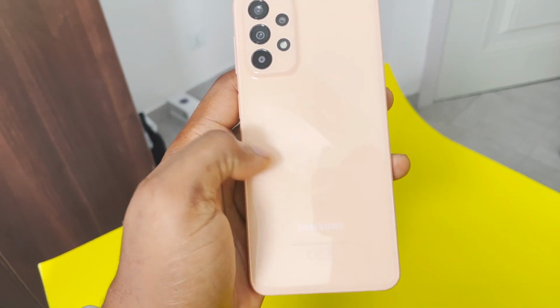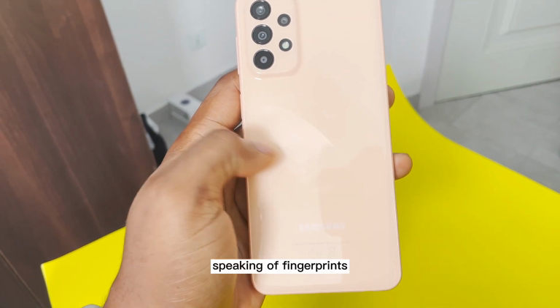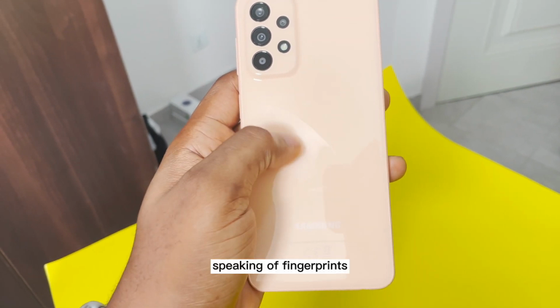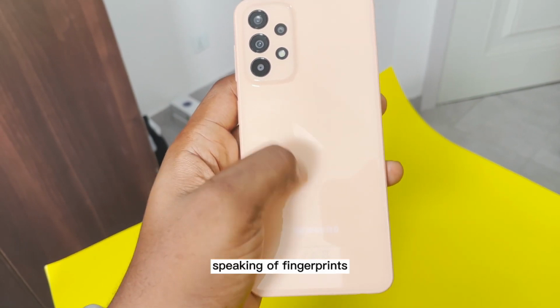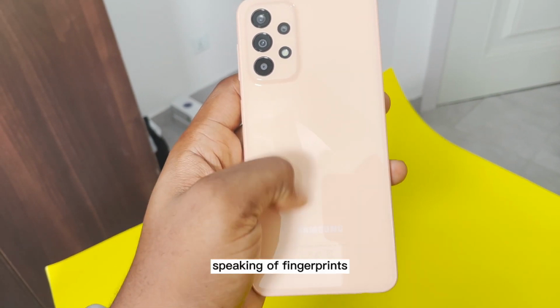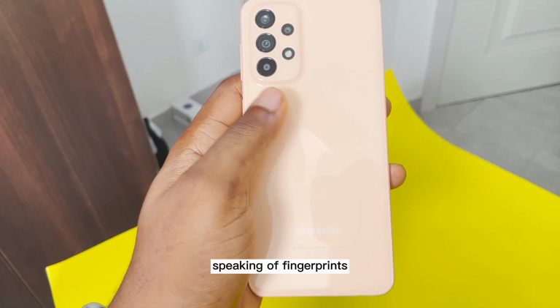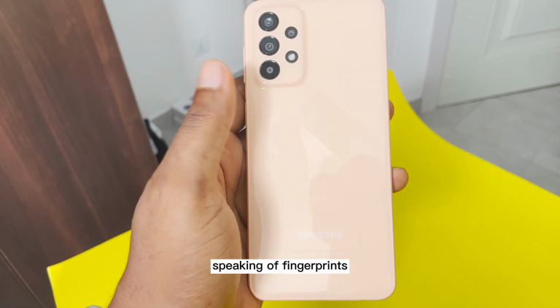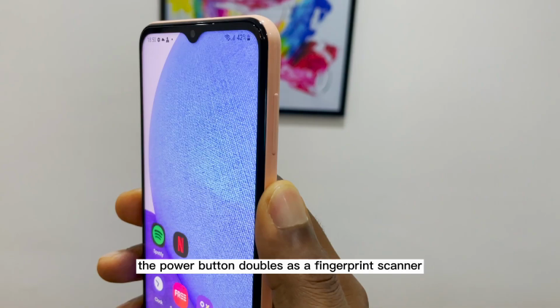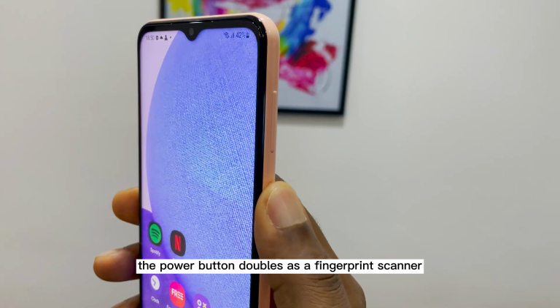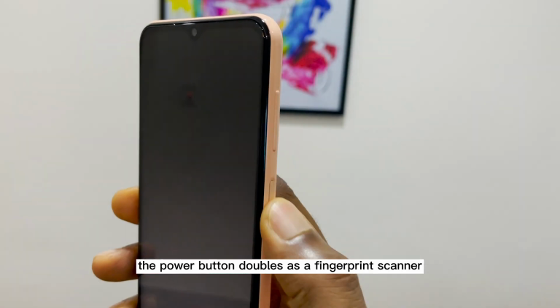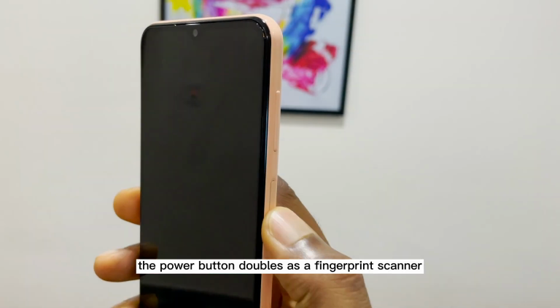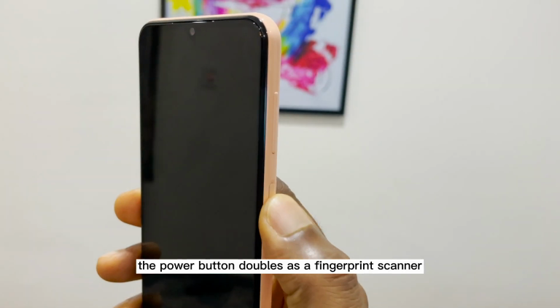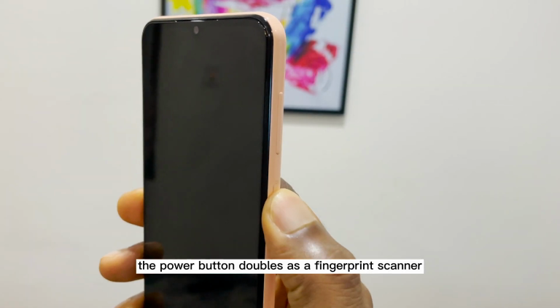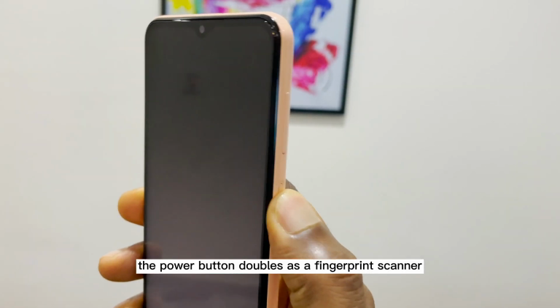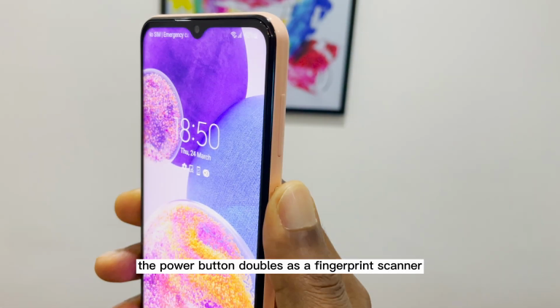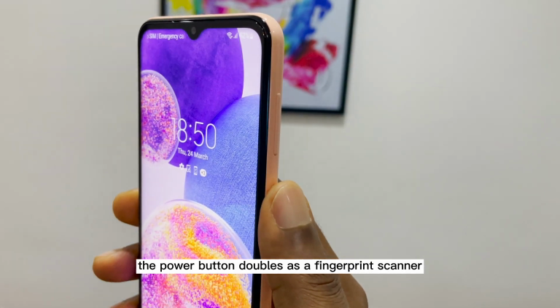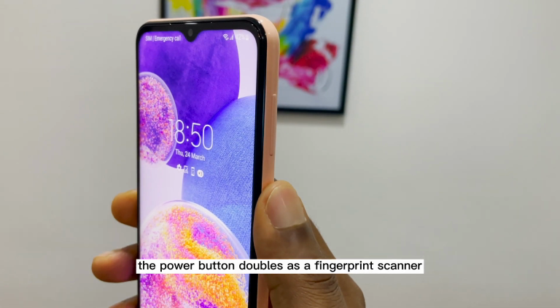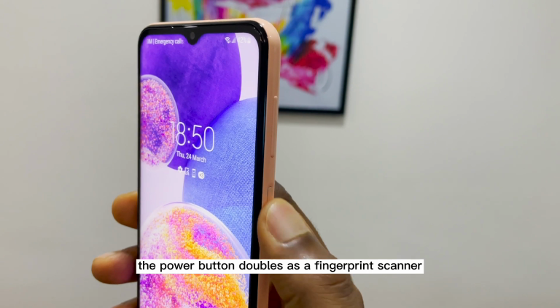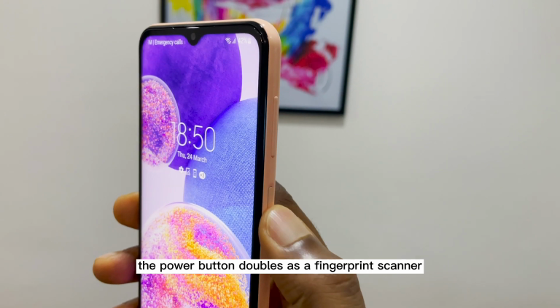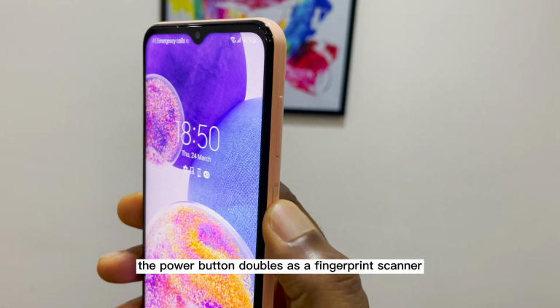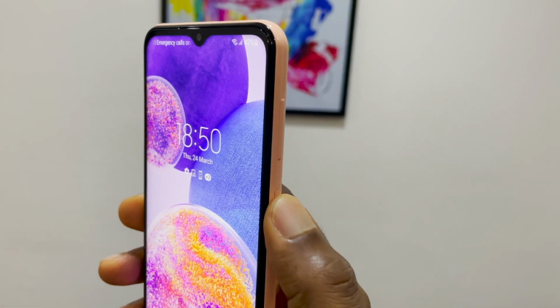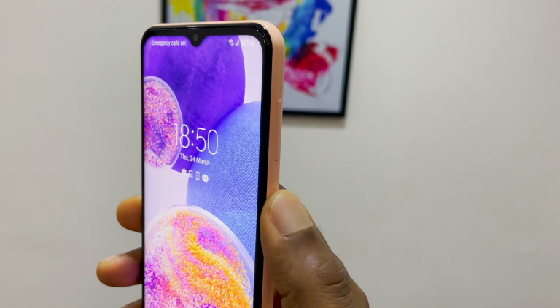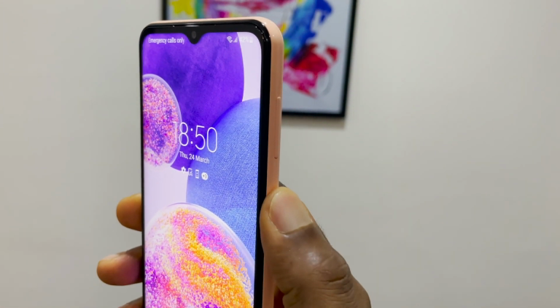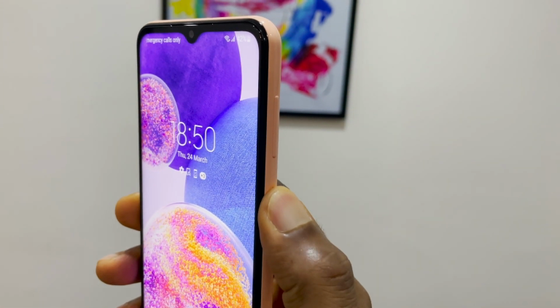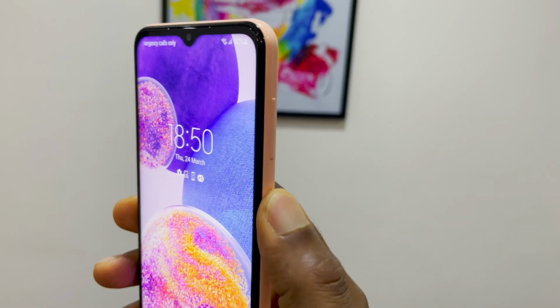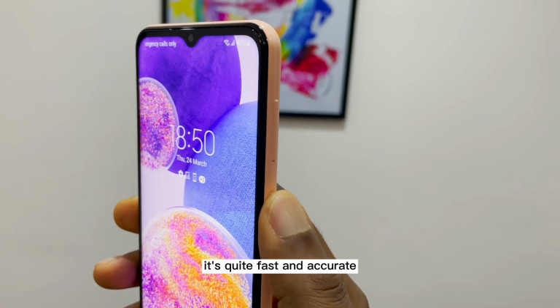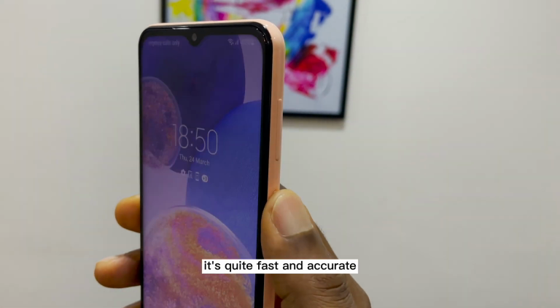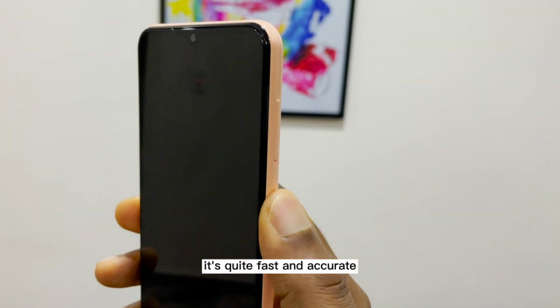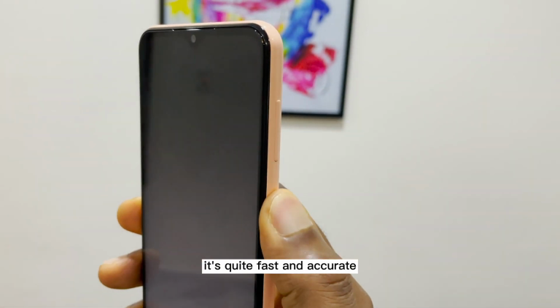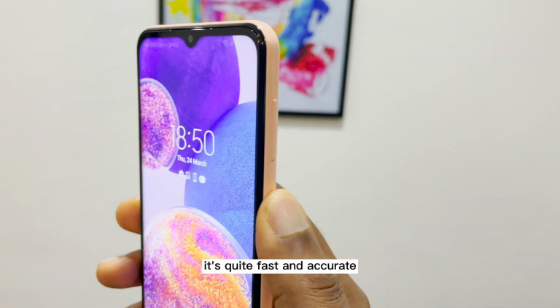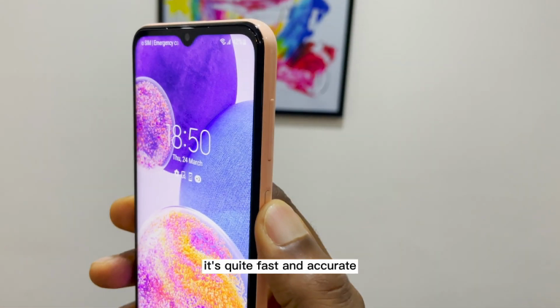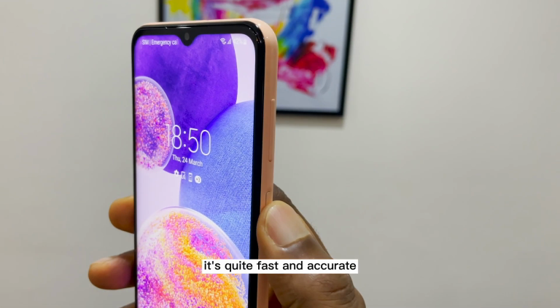Speaking of fingerprints, the power button doubles as a fingerprint scanner. It's quite fast and accurate.